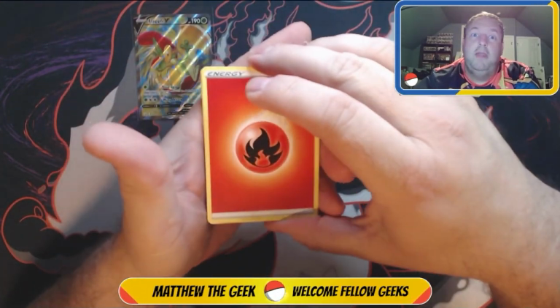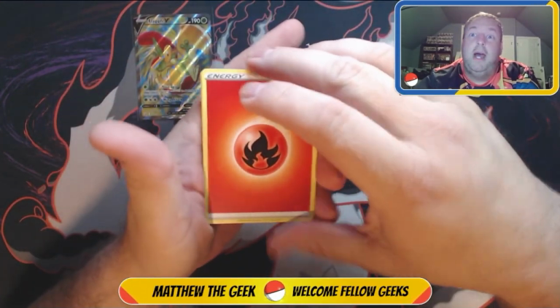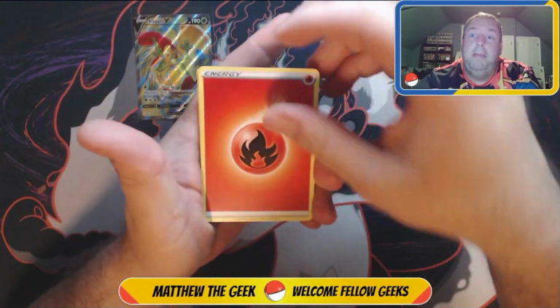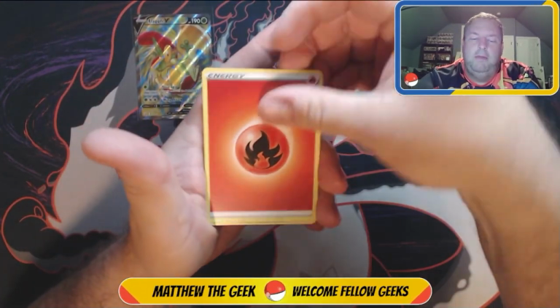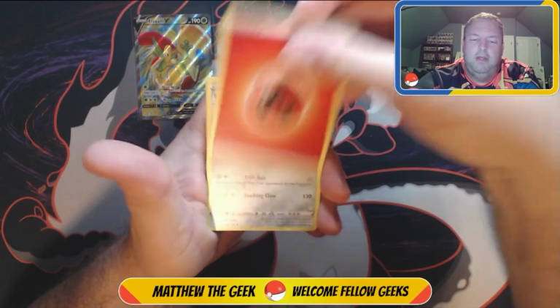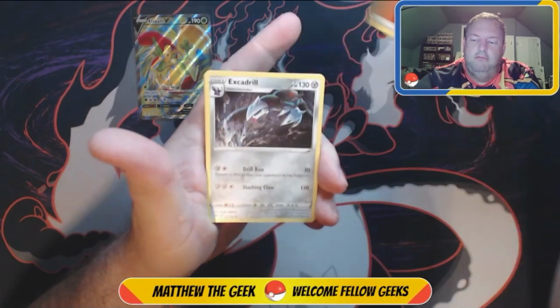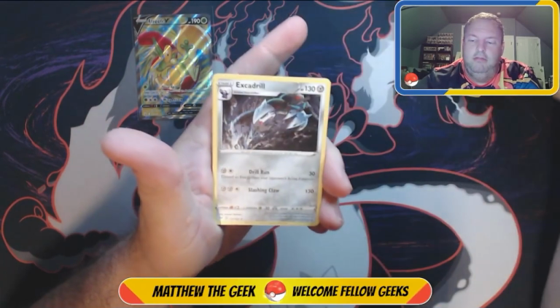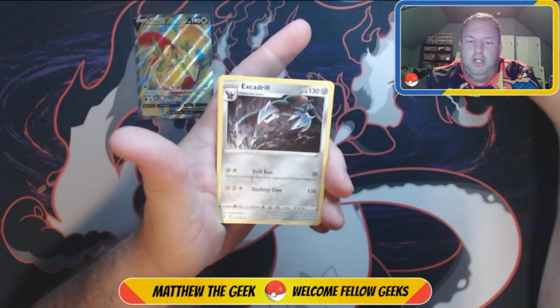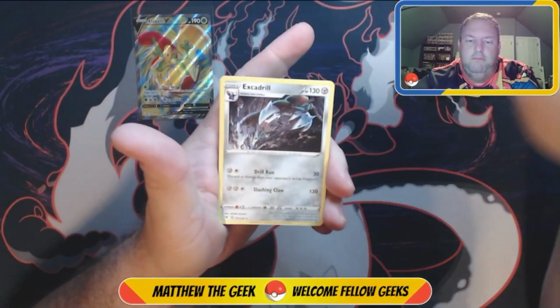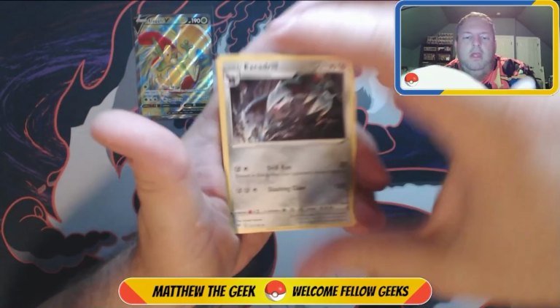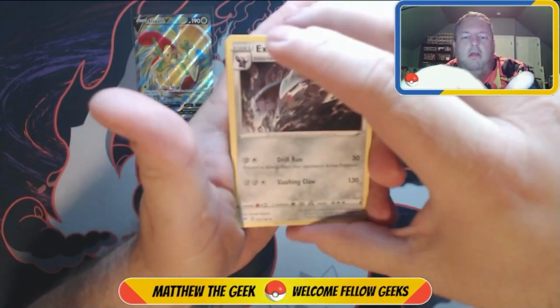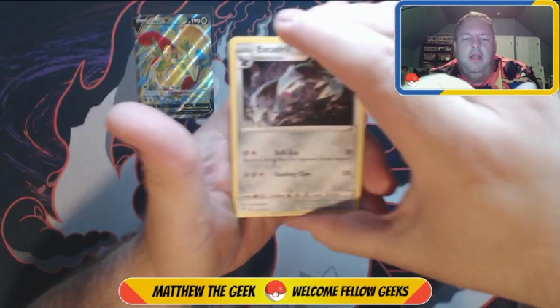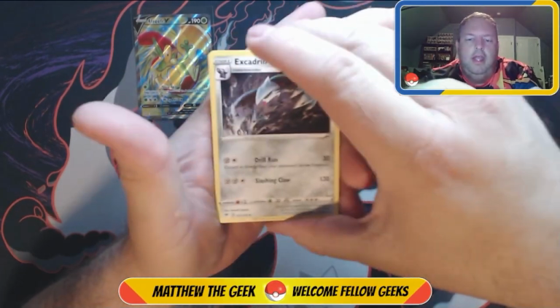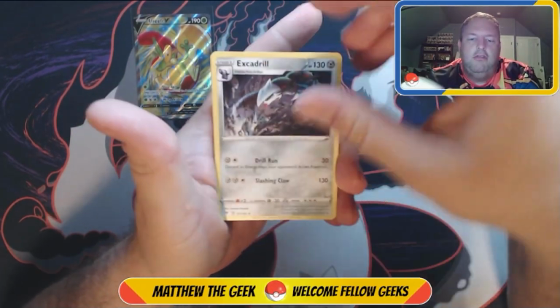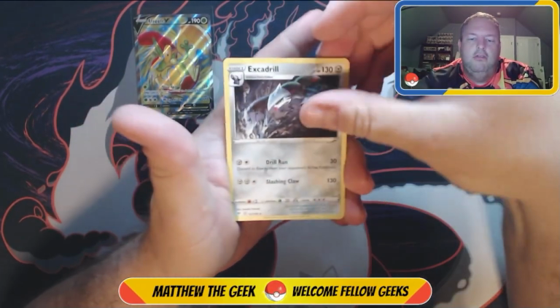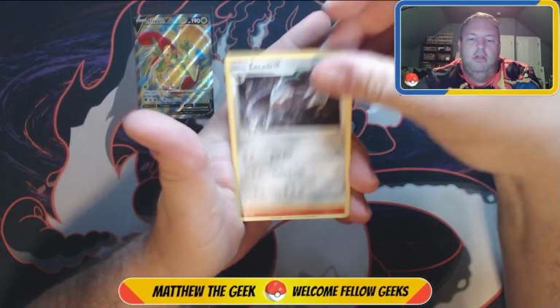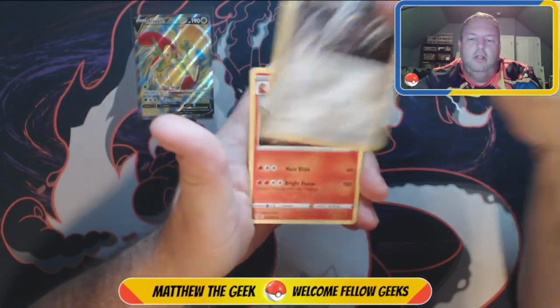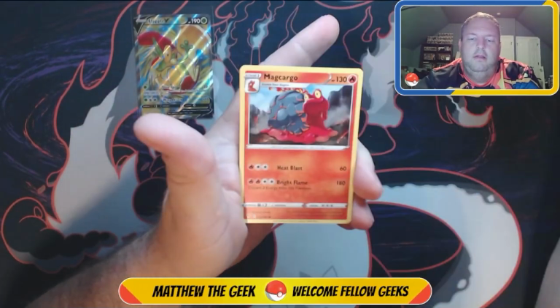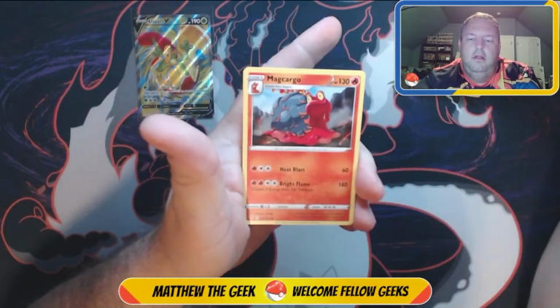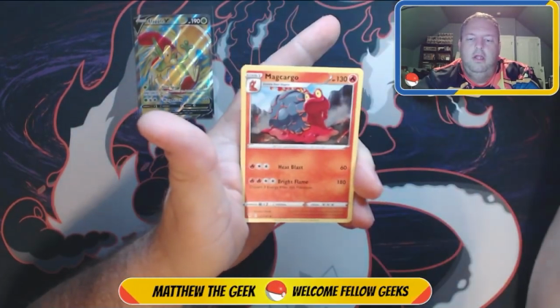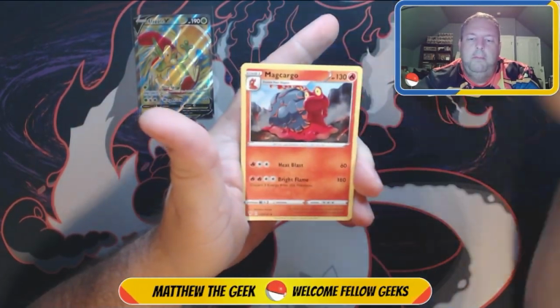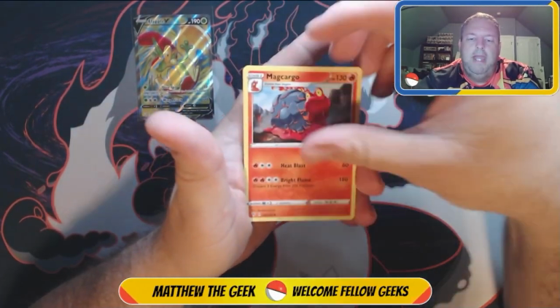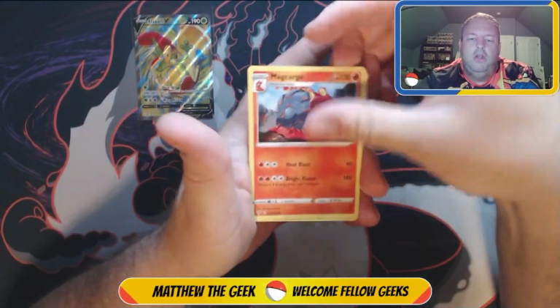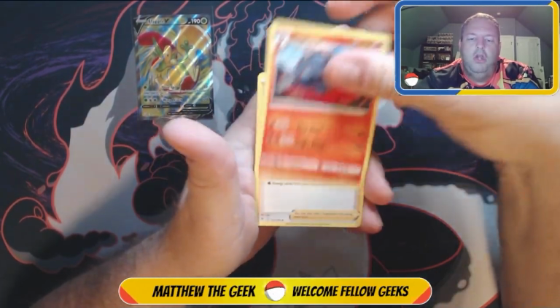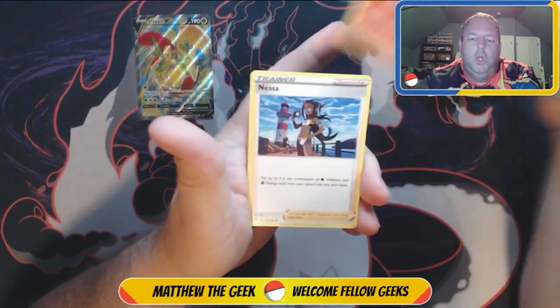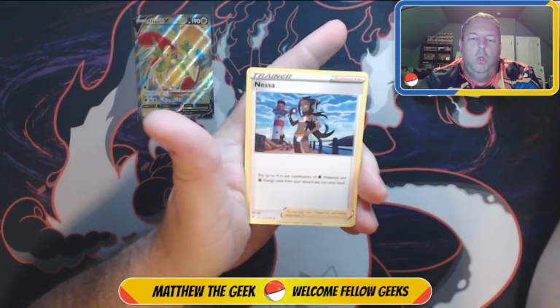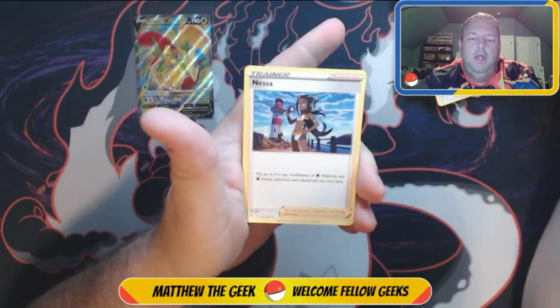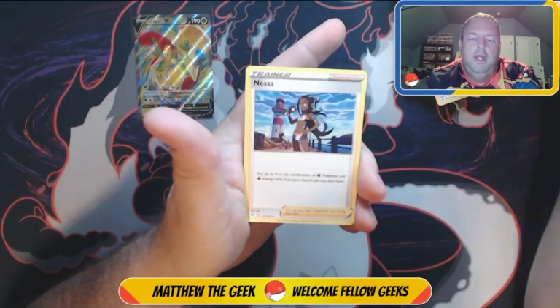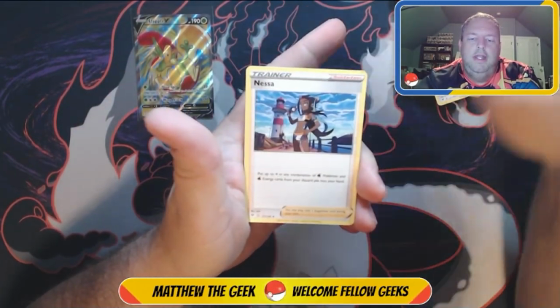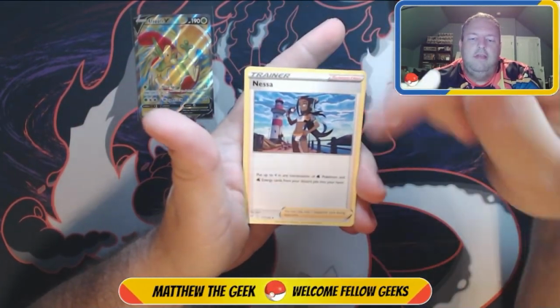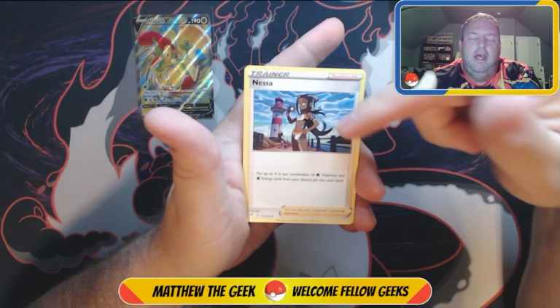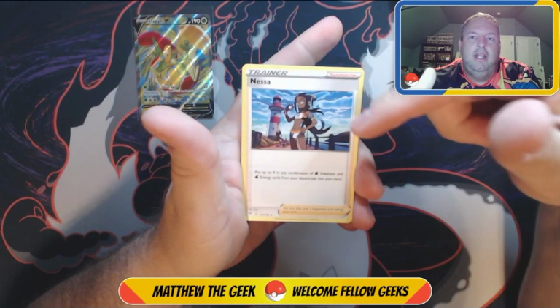Alright, here we go — we got a fire card, maybe we got a hot pack, maybe something really really good. Excadrill, Magcargo, Nessa — I like Nessa.